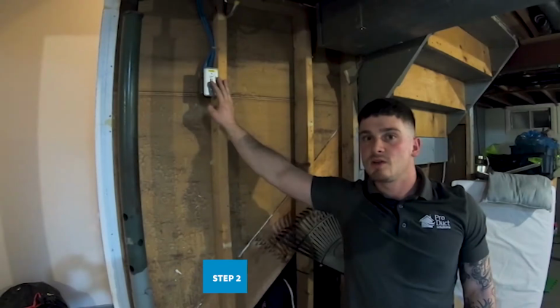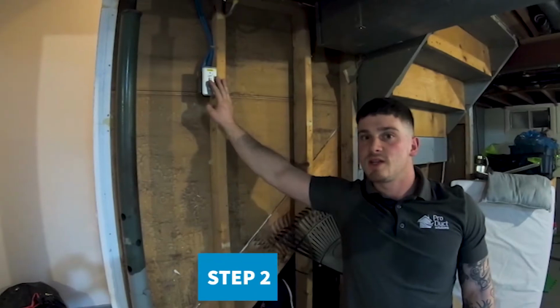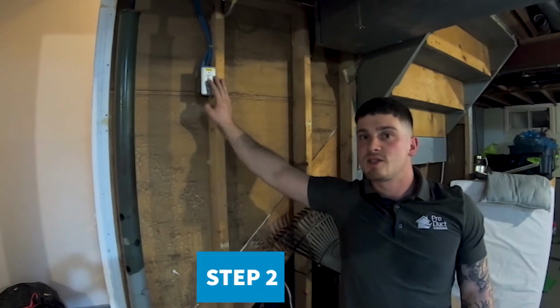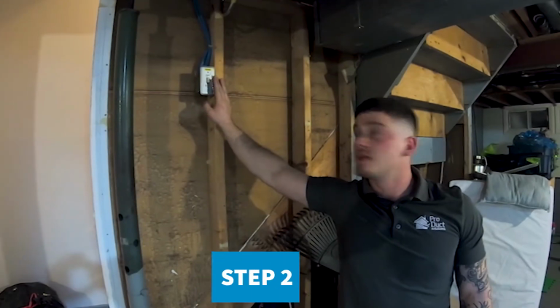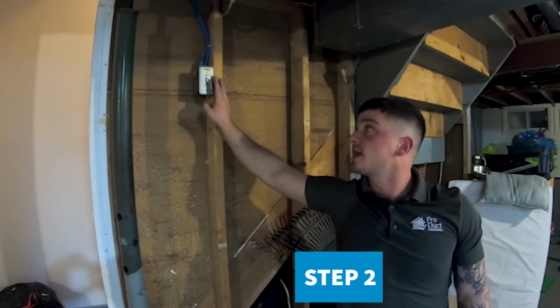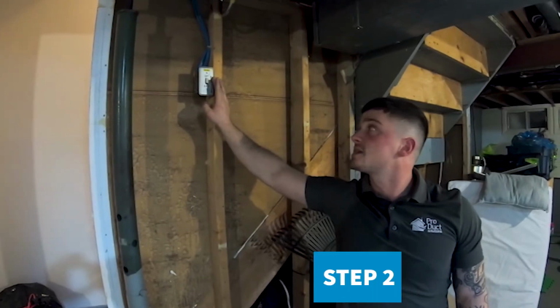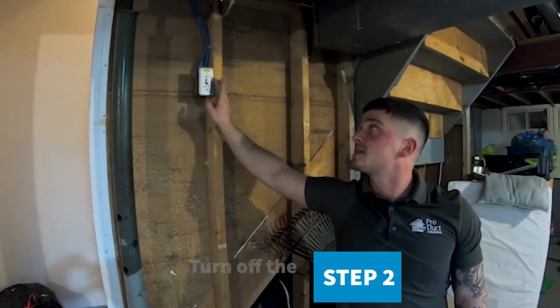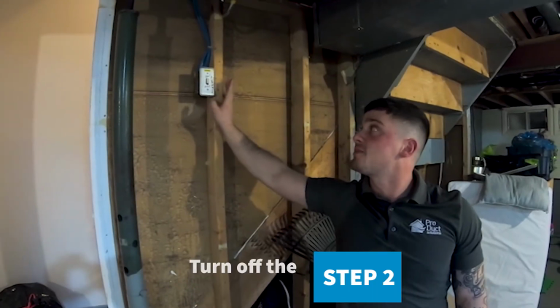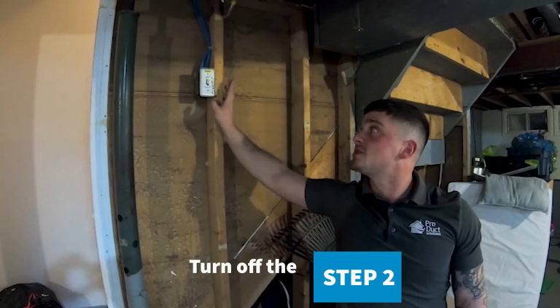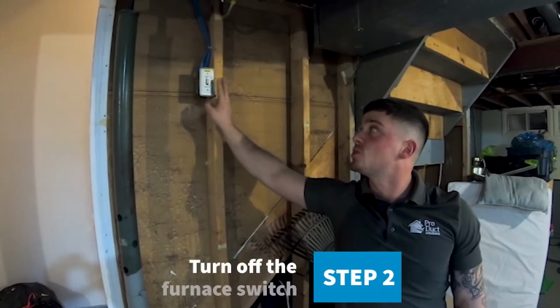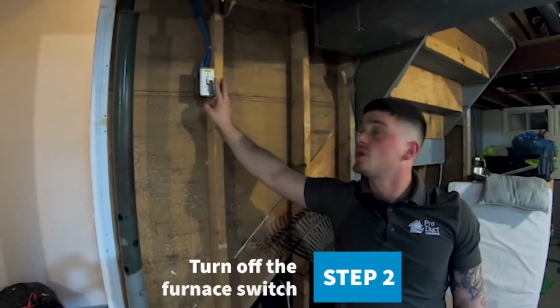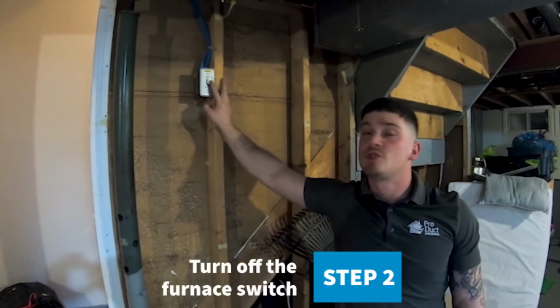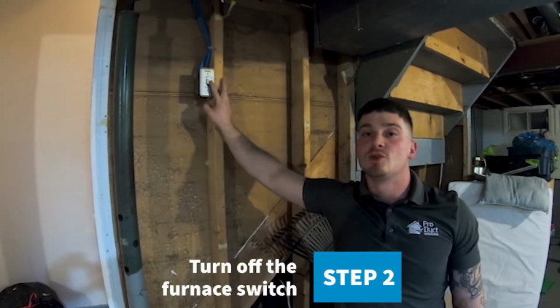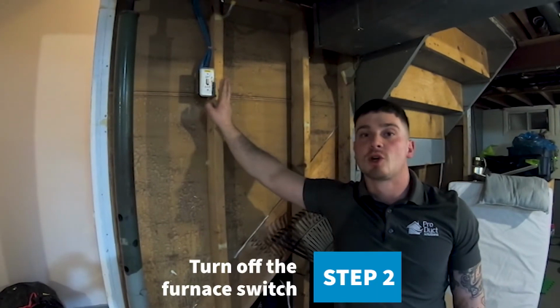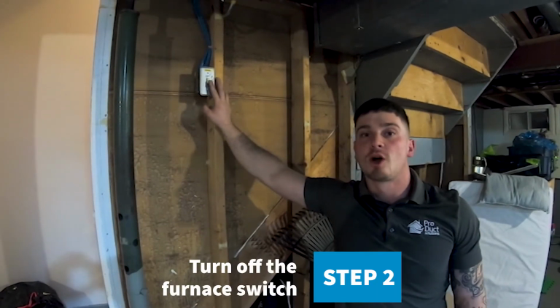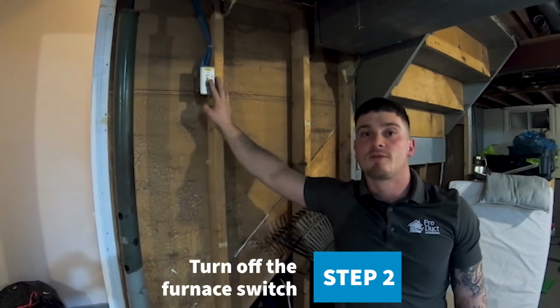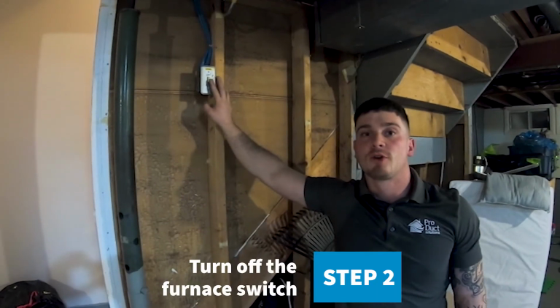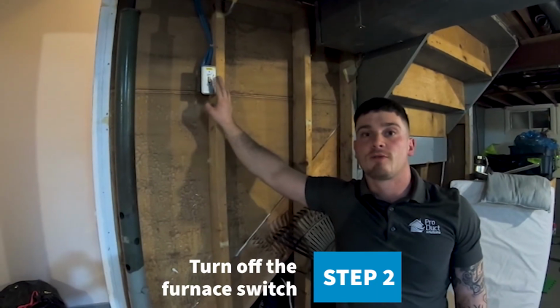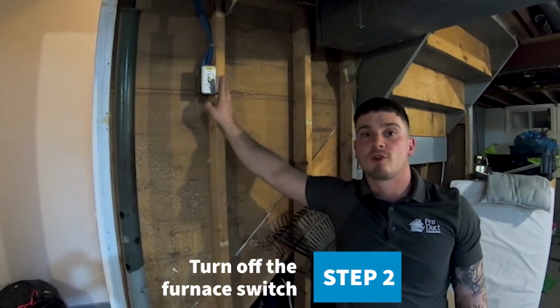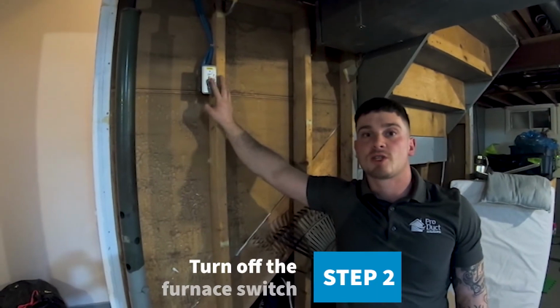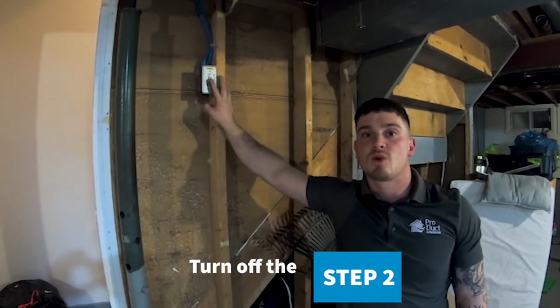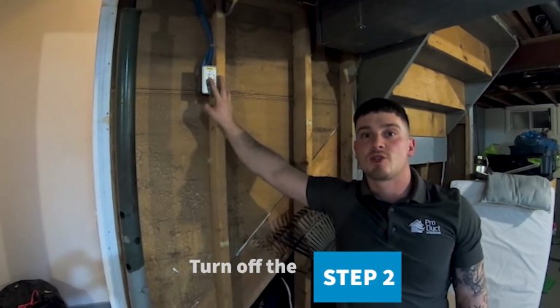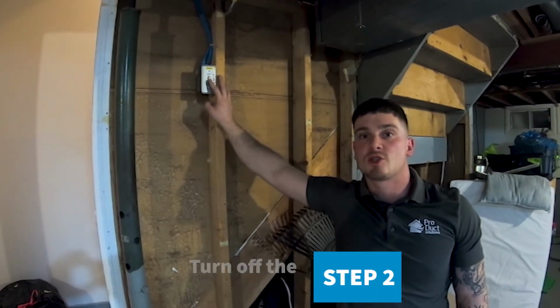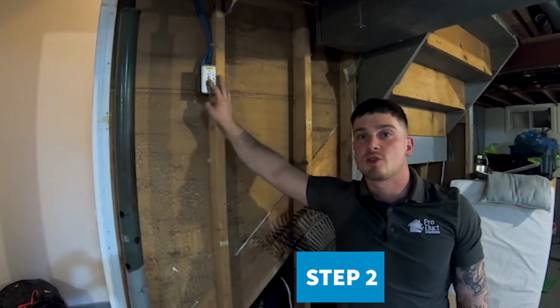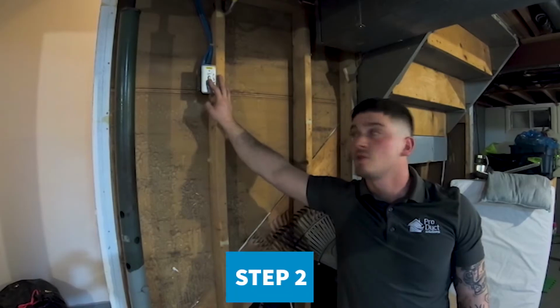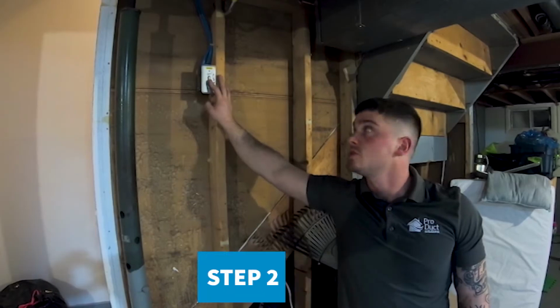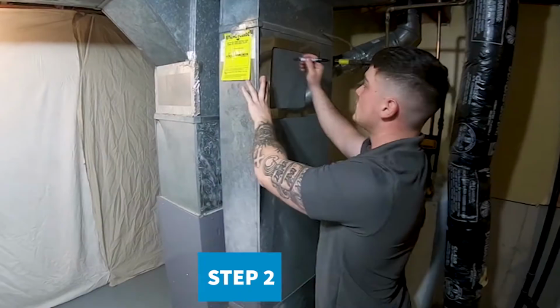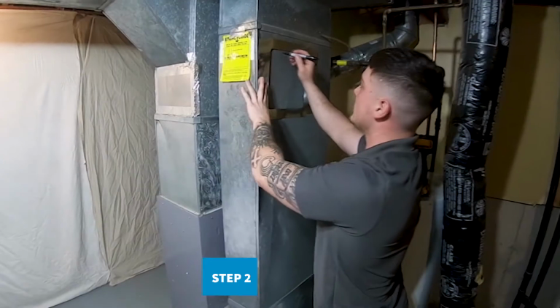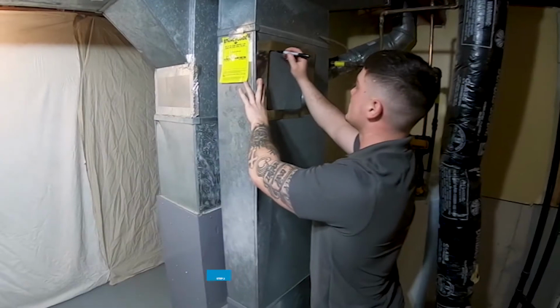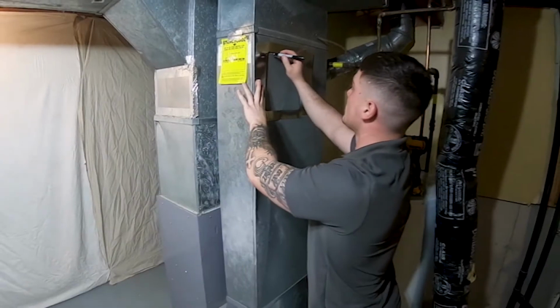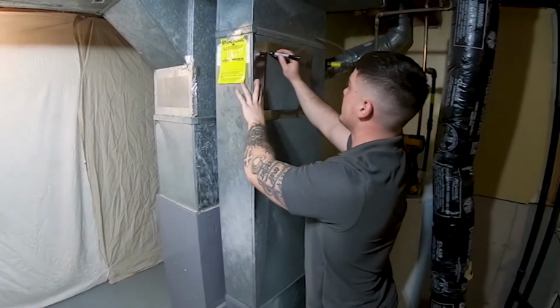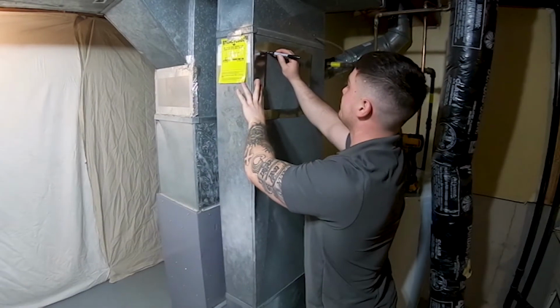The next step is you want to turn off your furnace switch and trace your line.